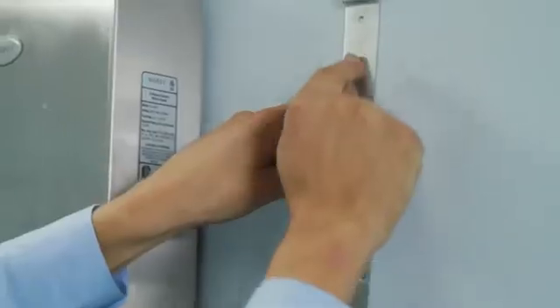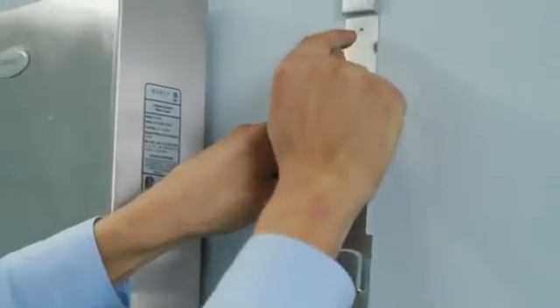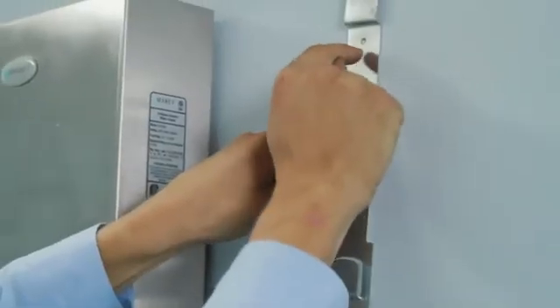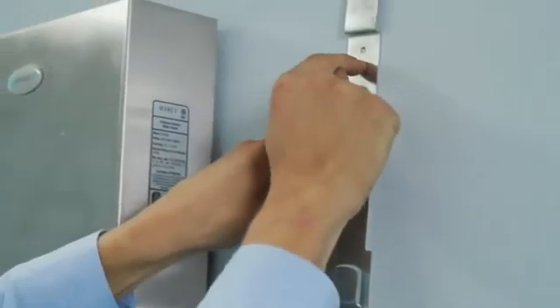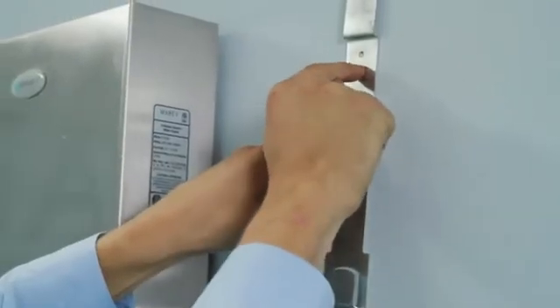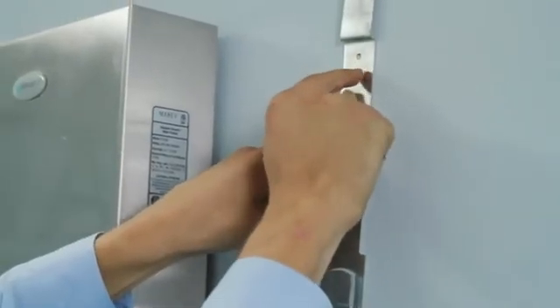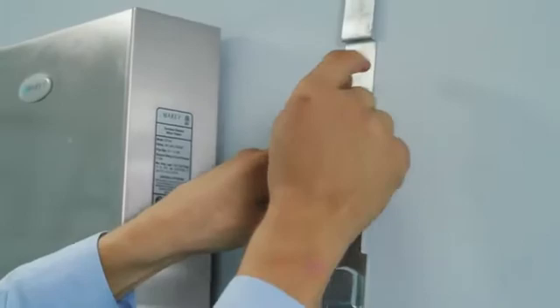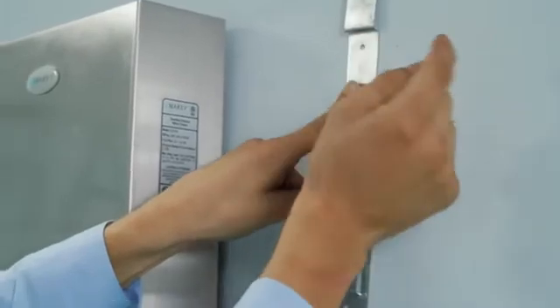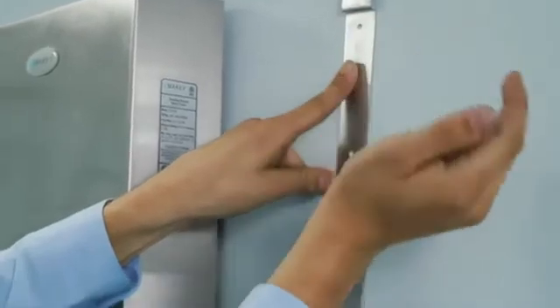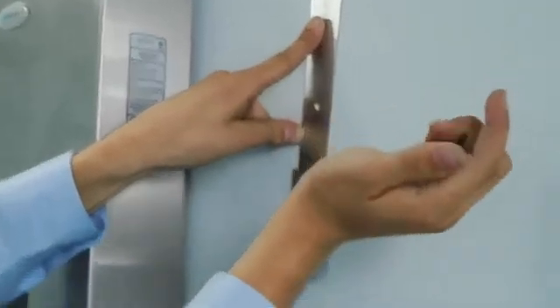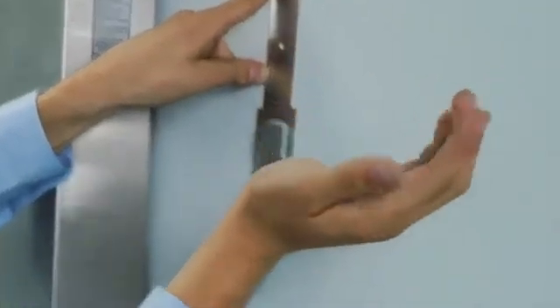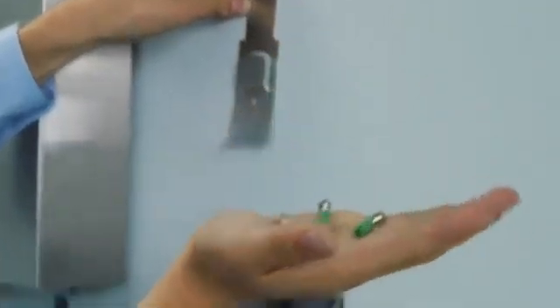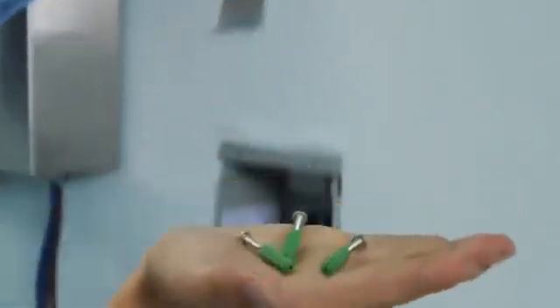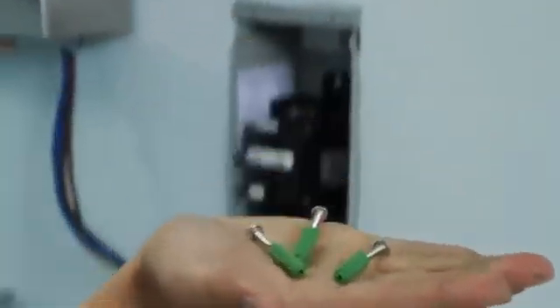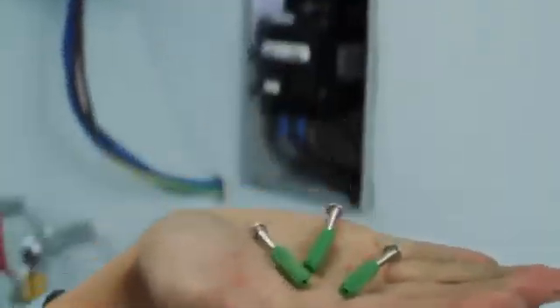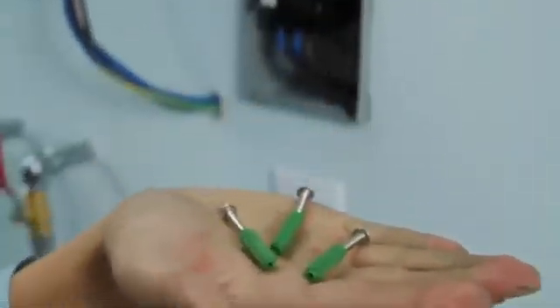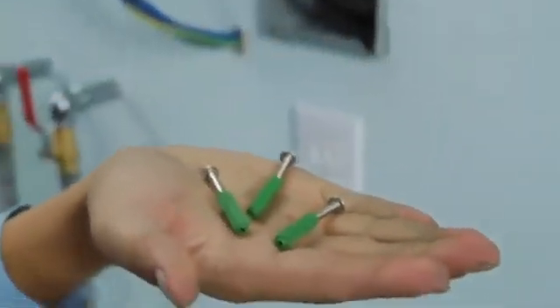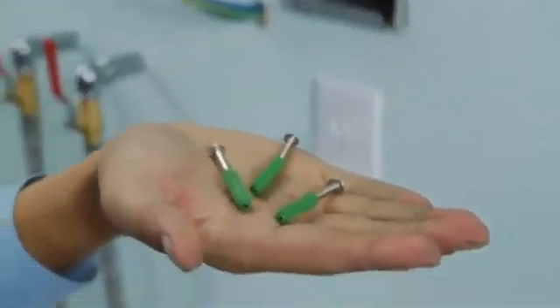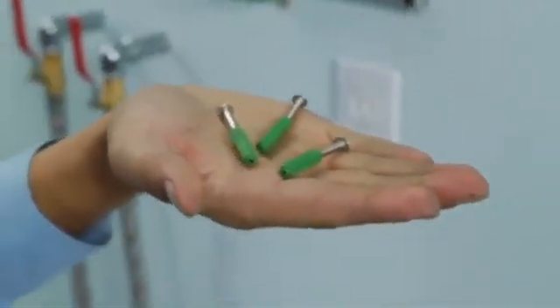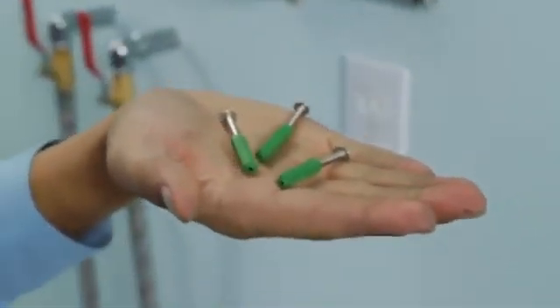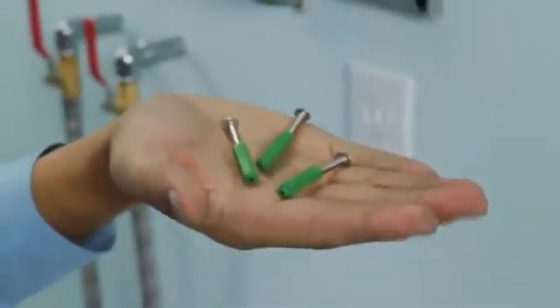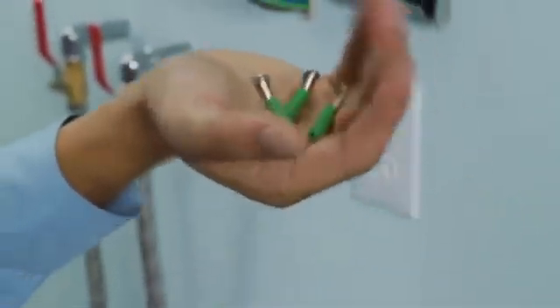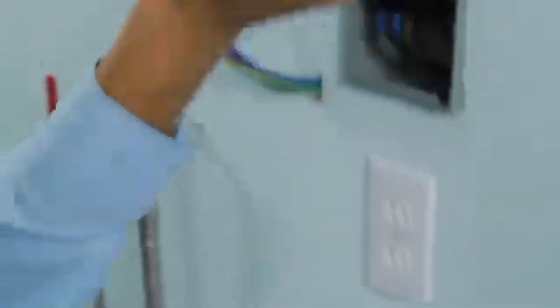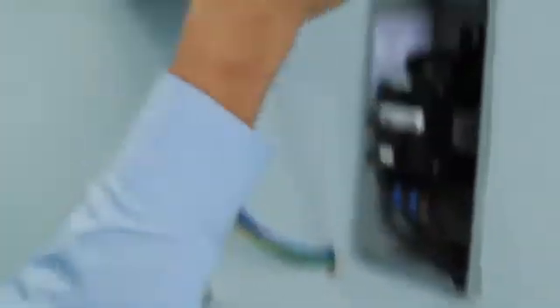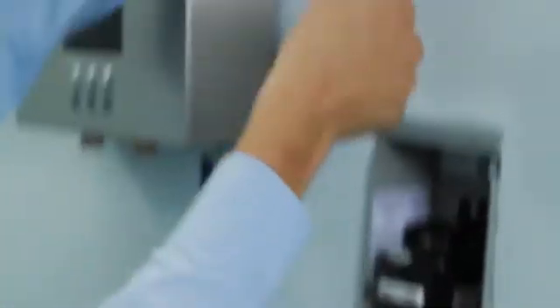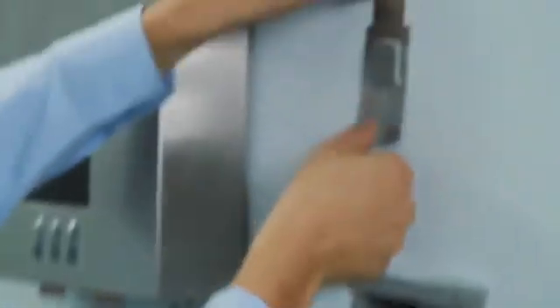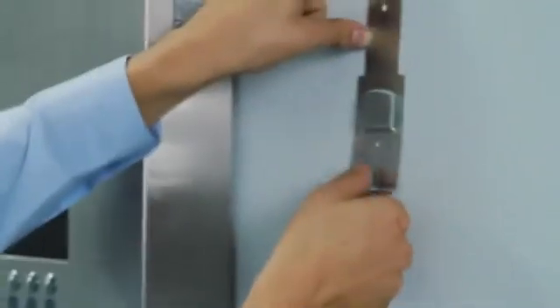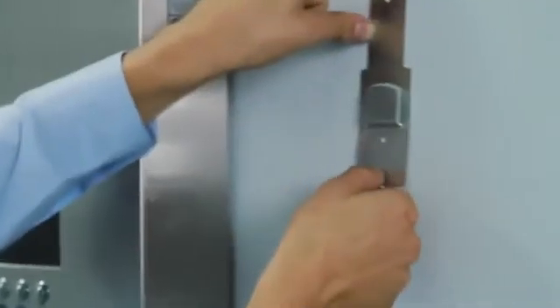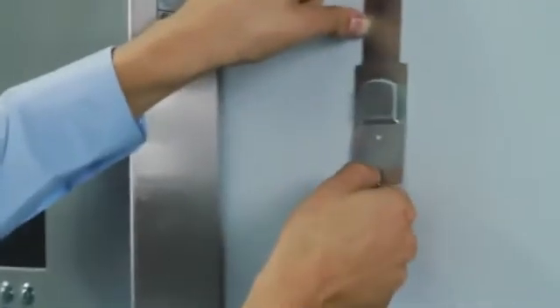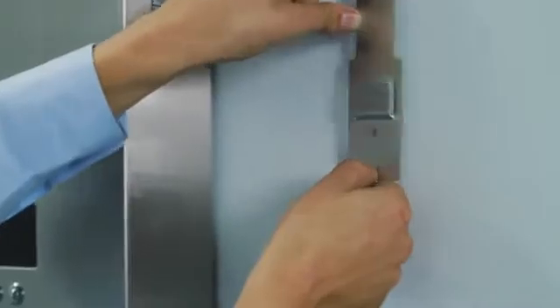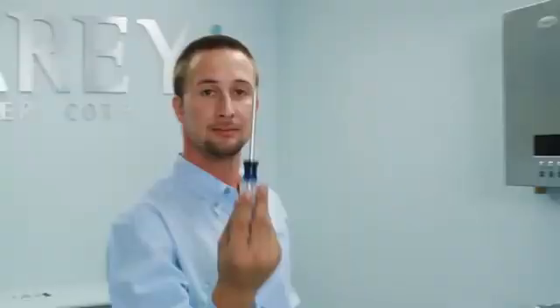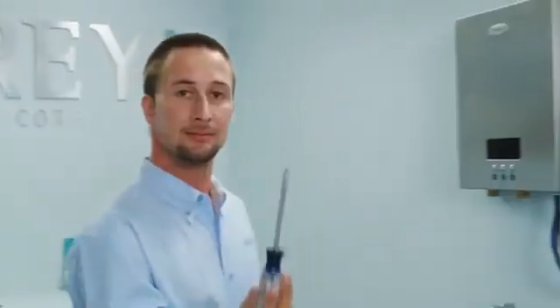If you are on a wall stud, screw the bracket directly into the wall. If not, insert the supplied wall anchors, then screw the bracket into the wall anchors.